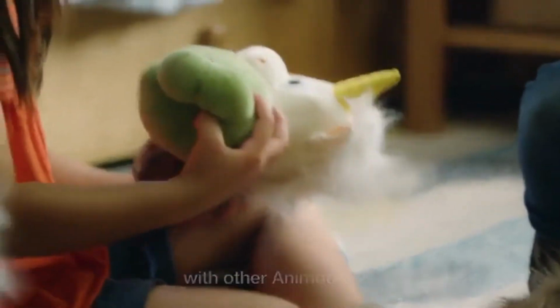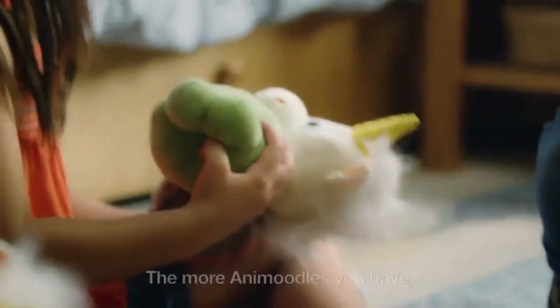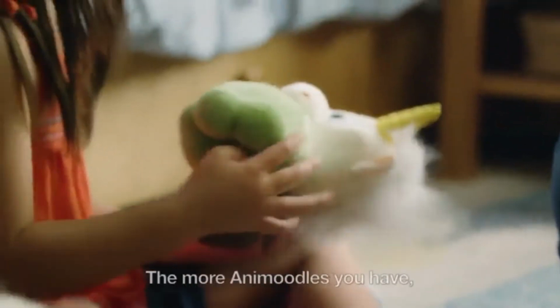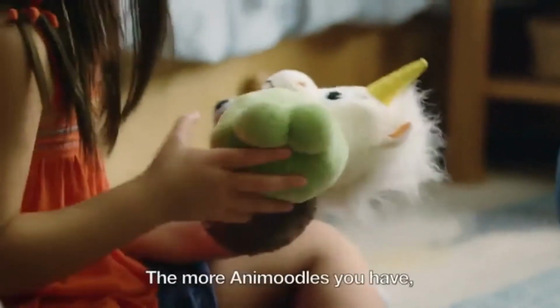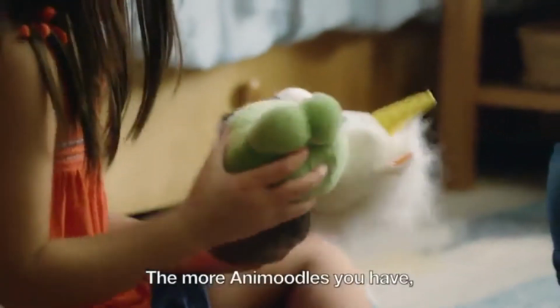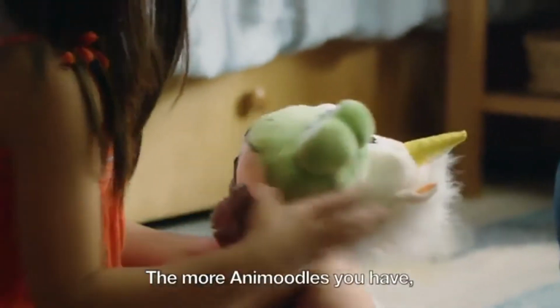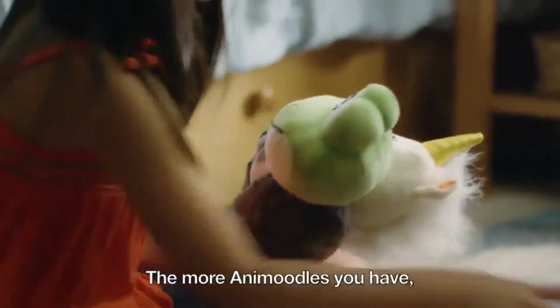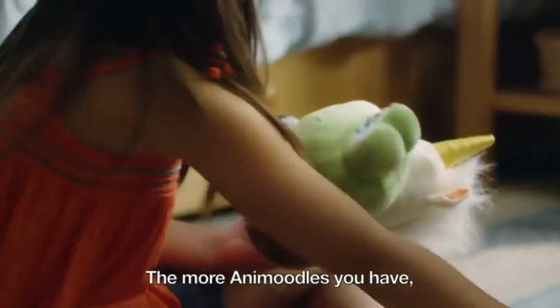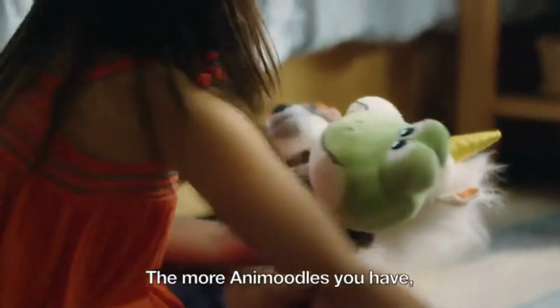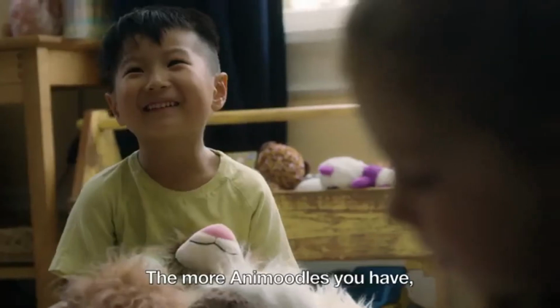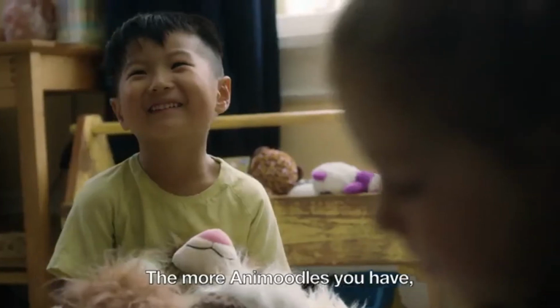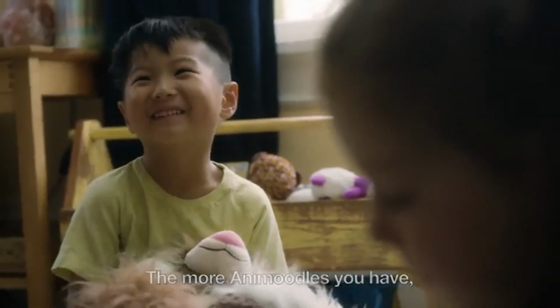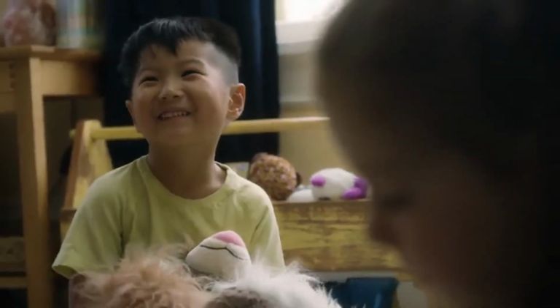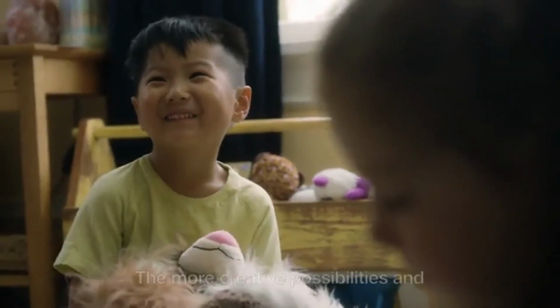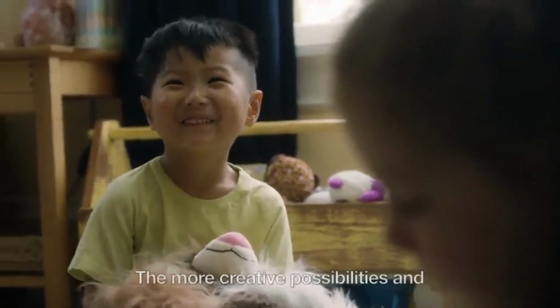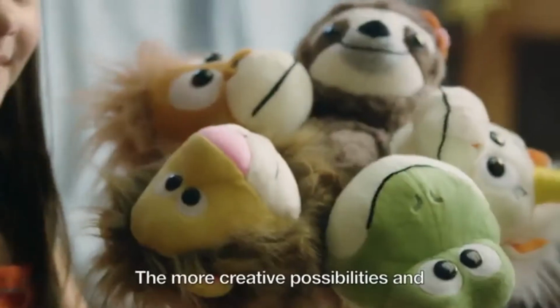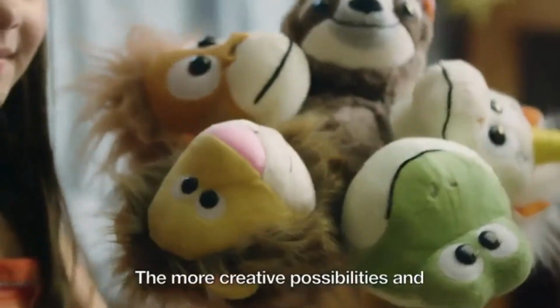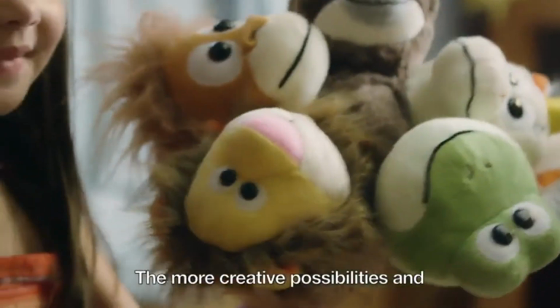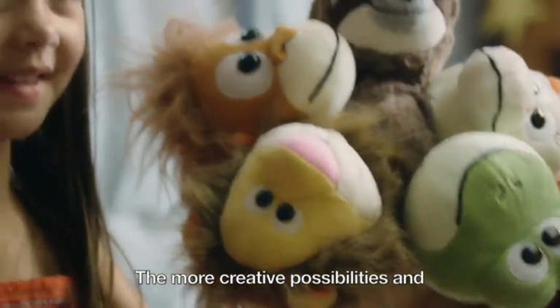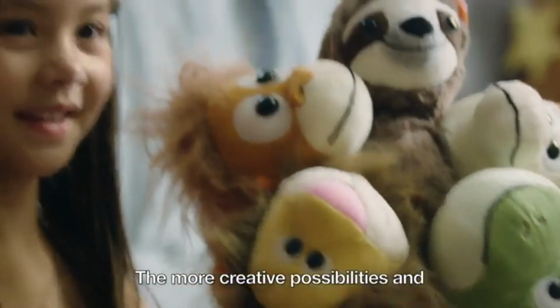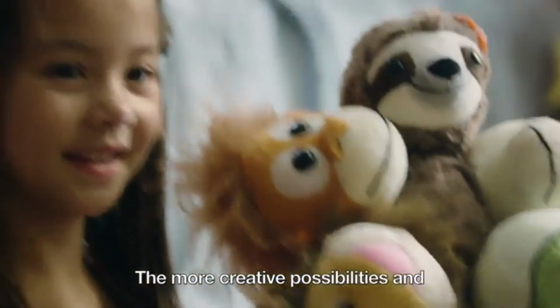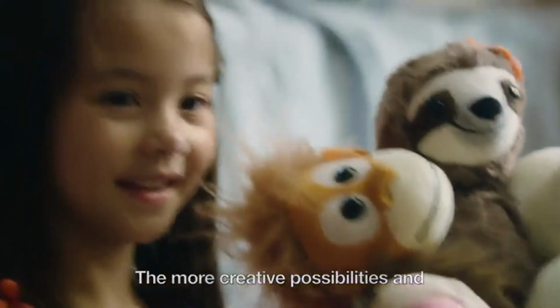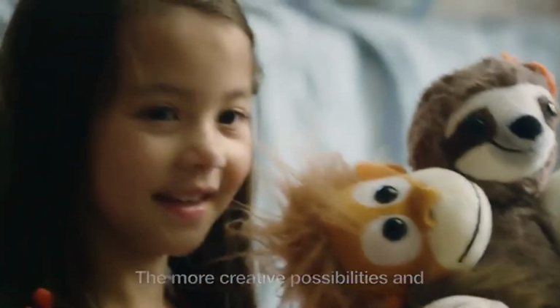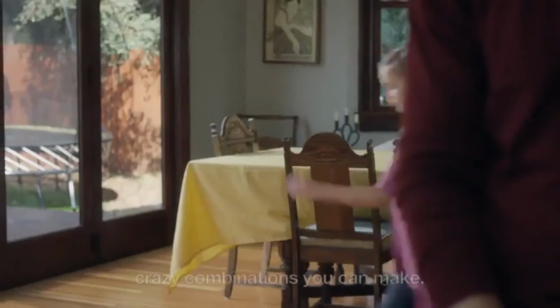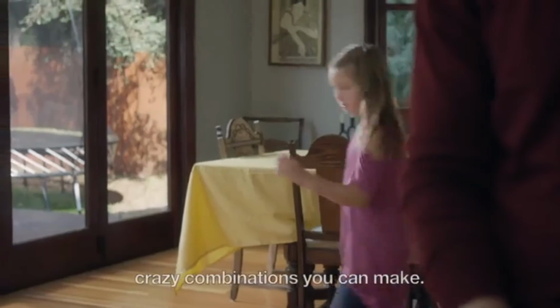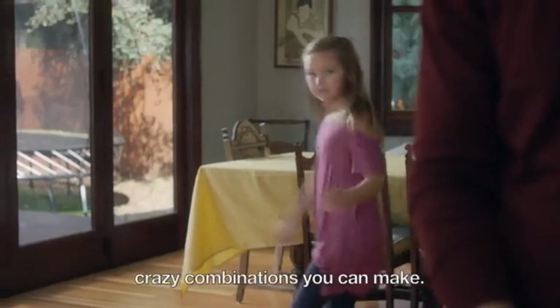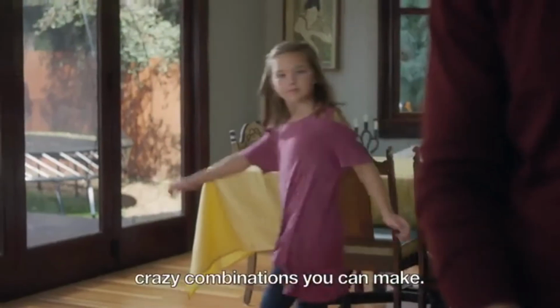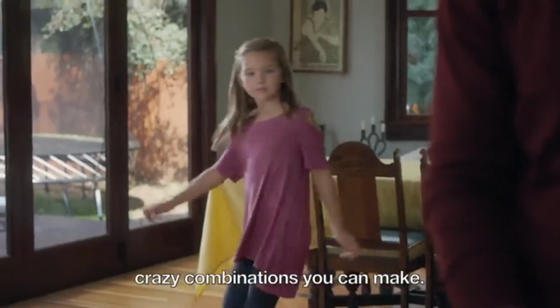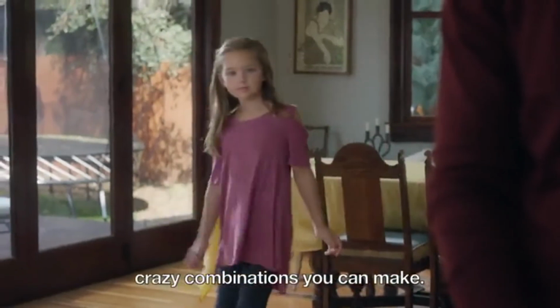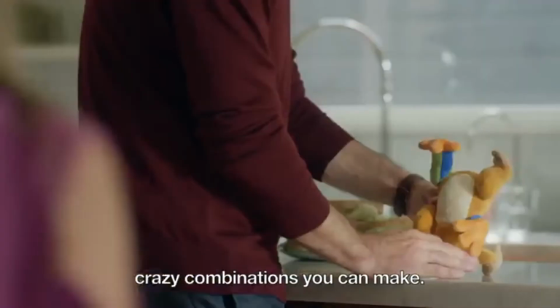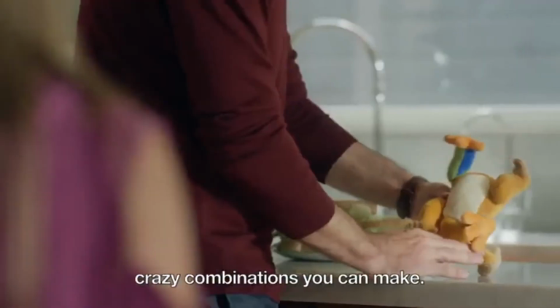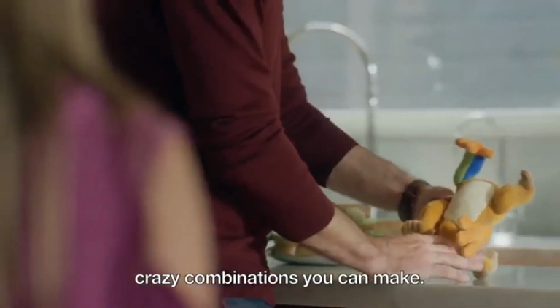The more Animoodles you have, the more creative possibilities and crazy combinations you can make.